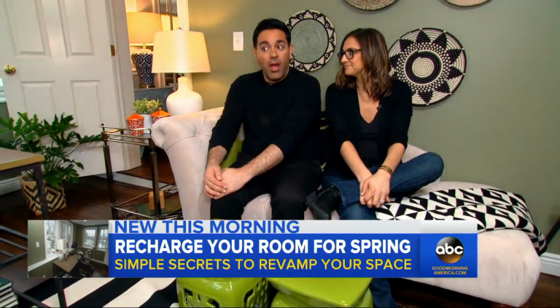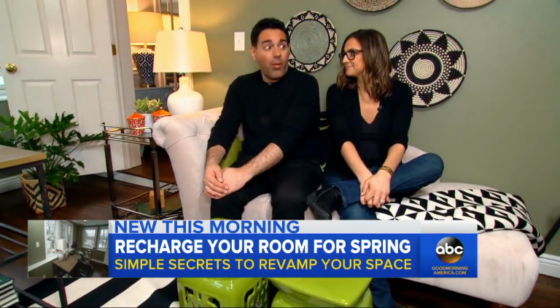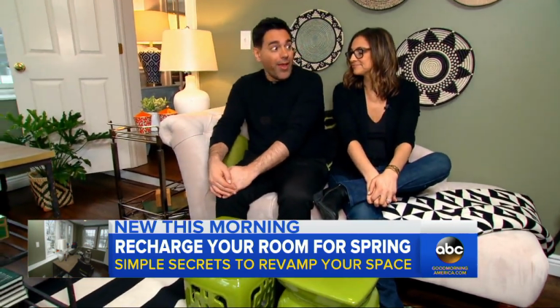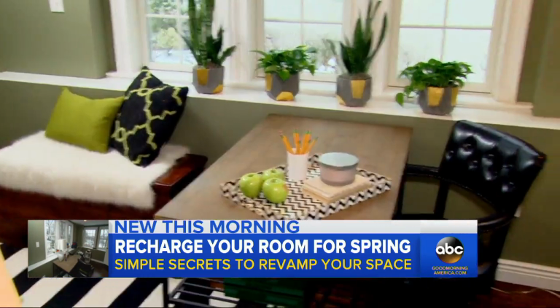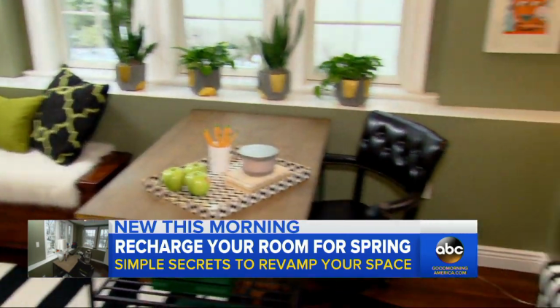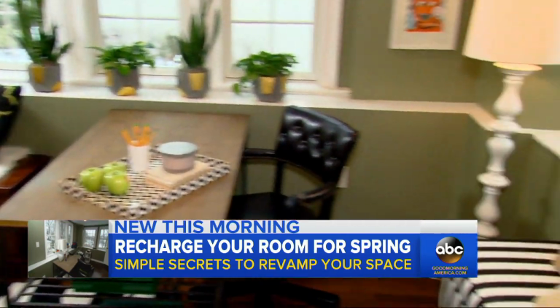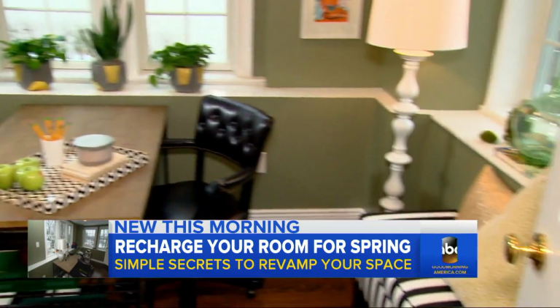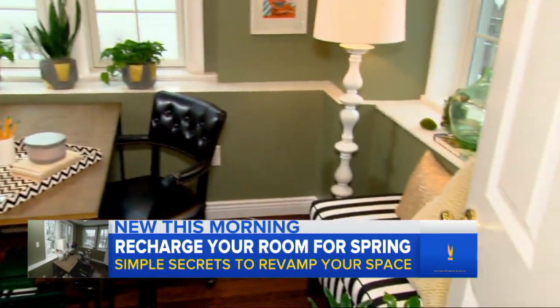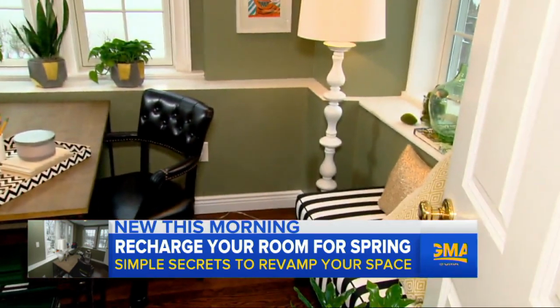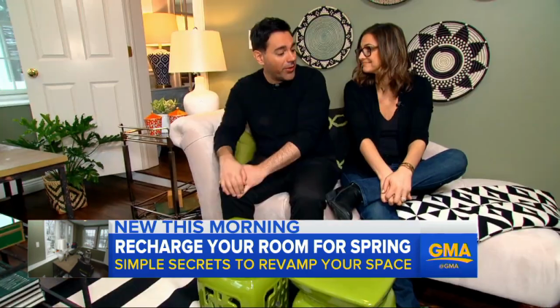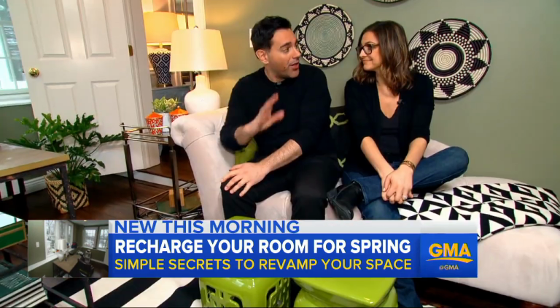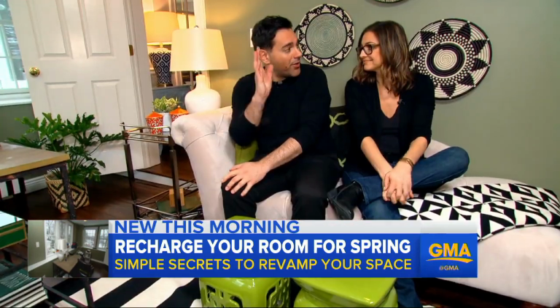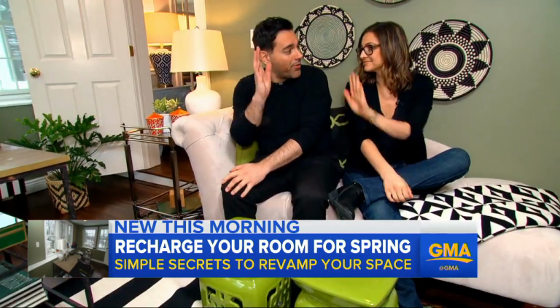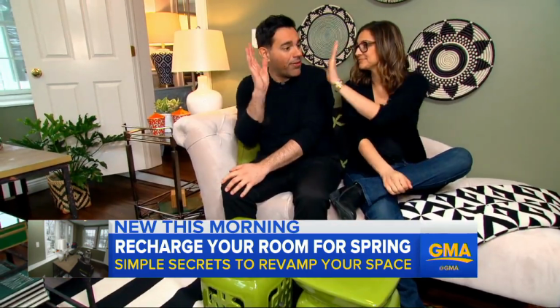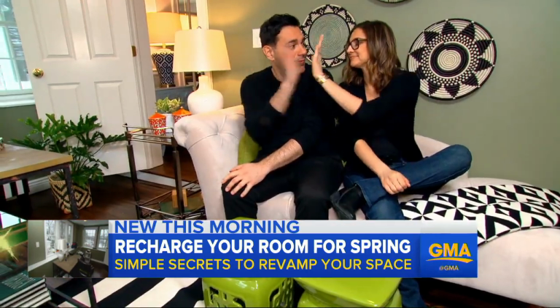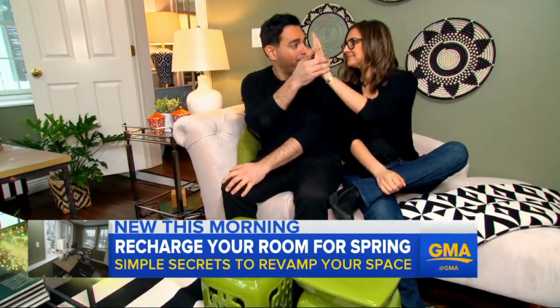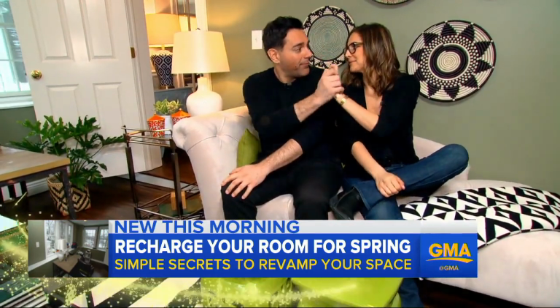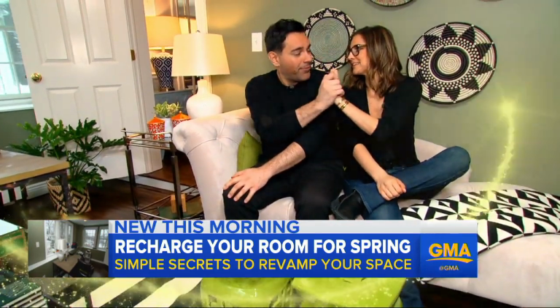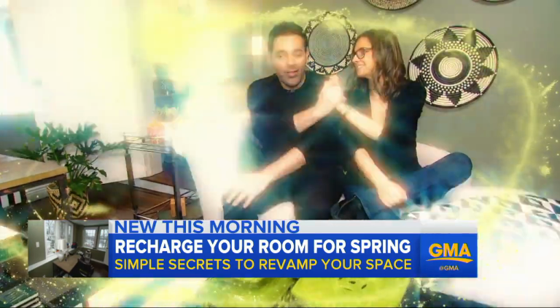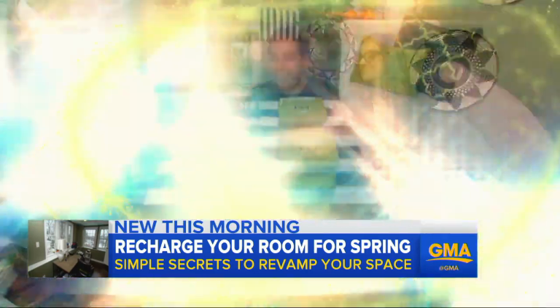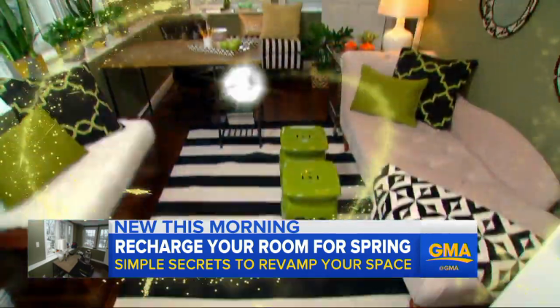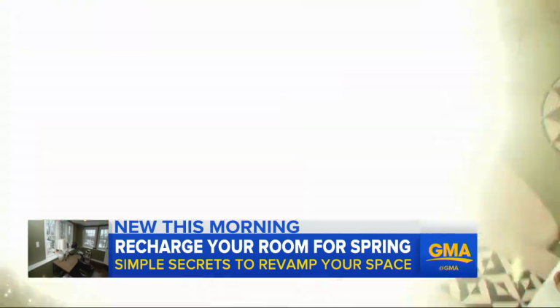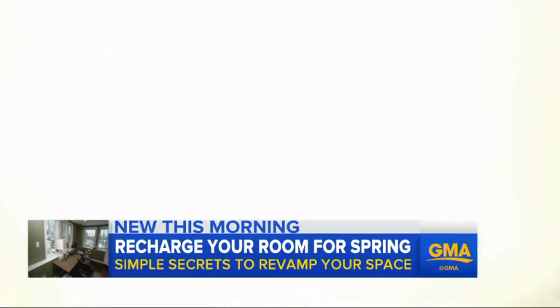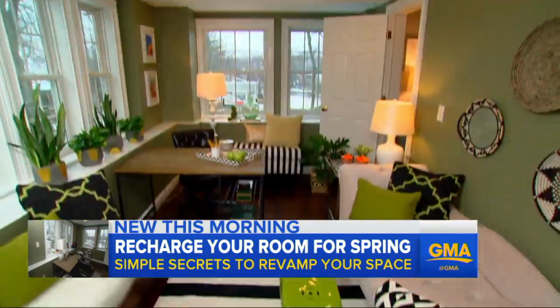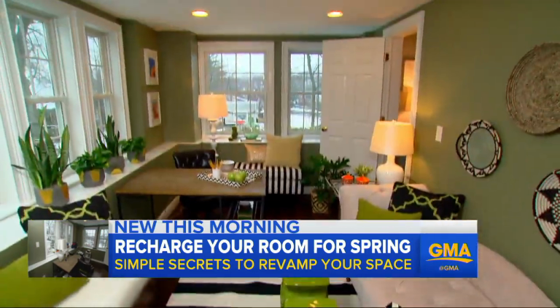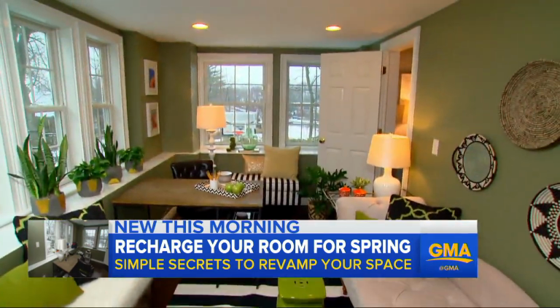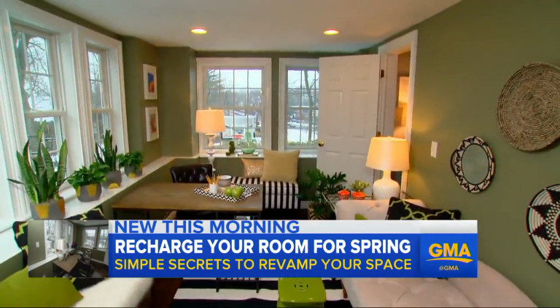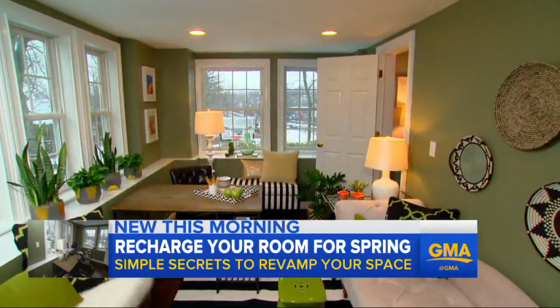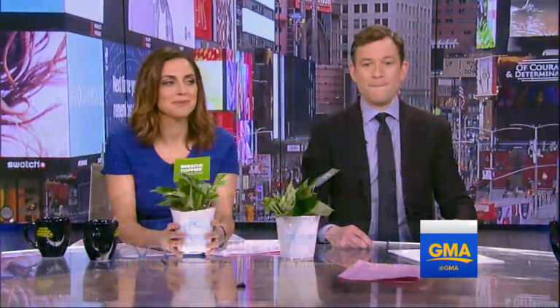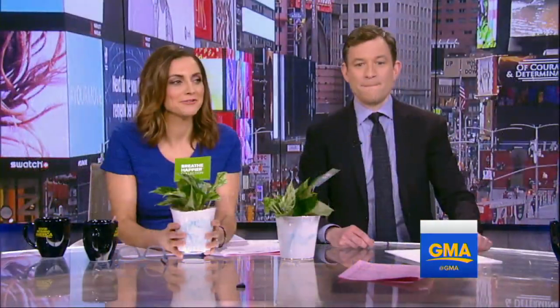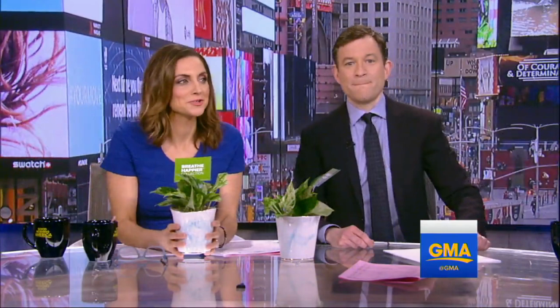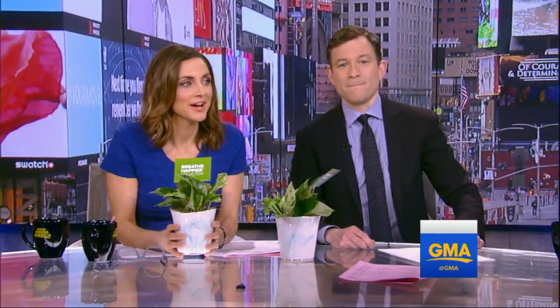You know where the winter blahs went? They're gone. Yeah, we recharged the room. Pretty good. I'm ready for spring.